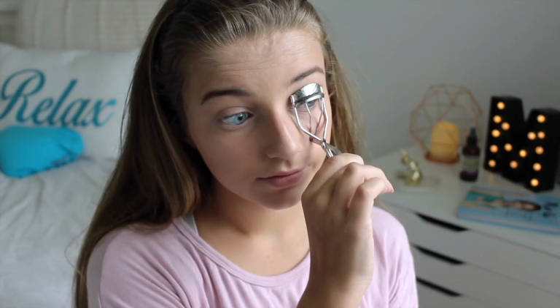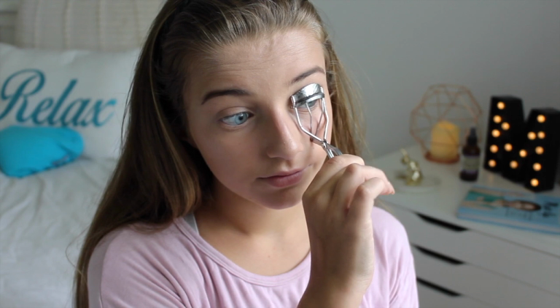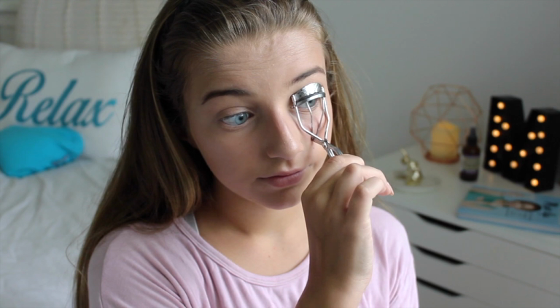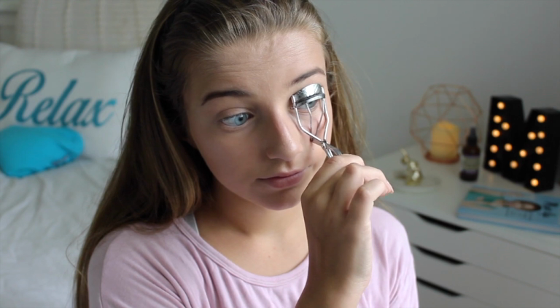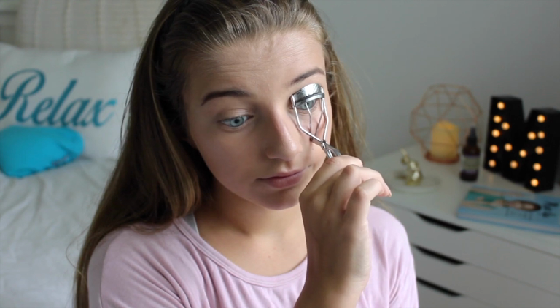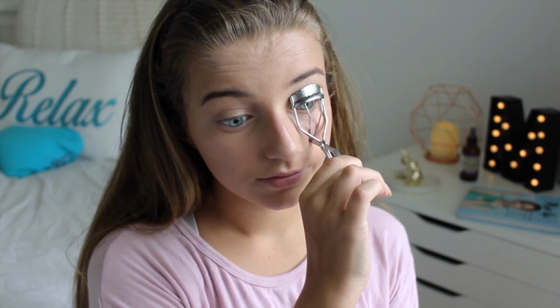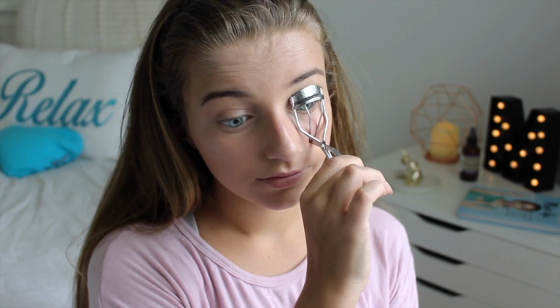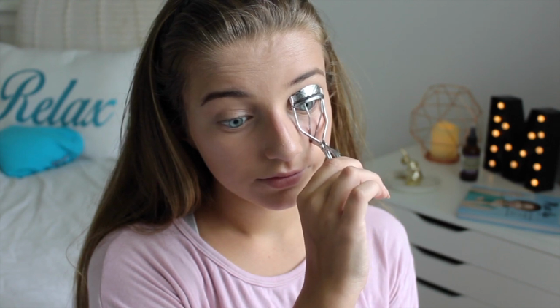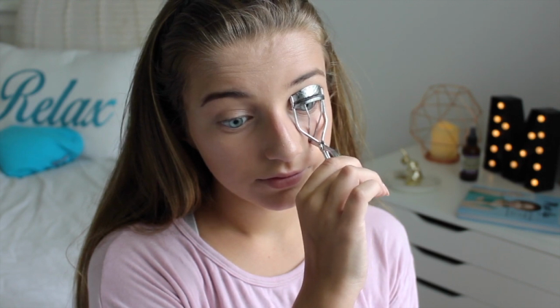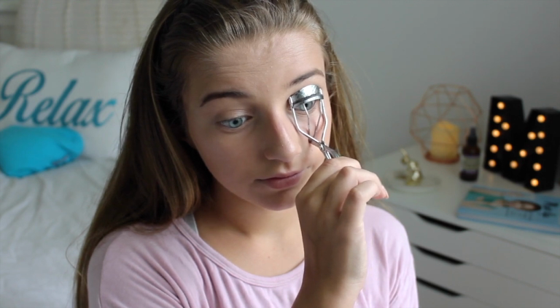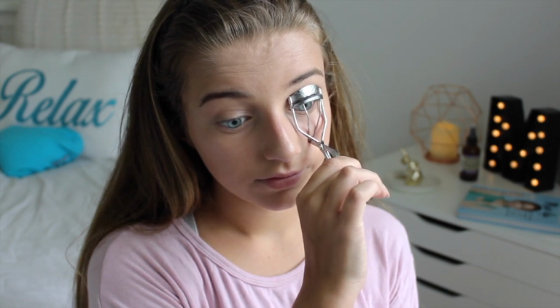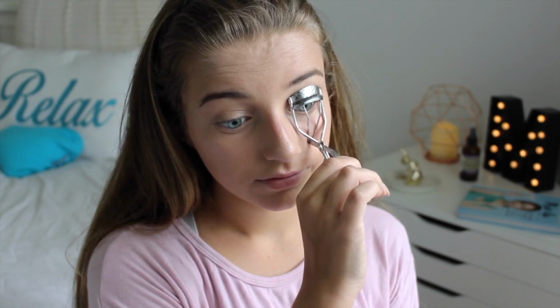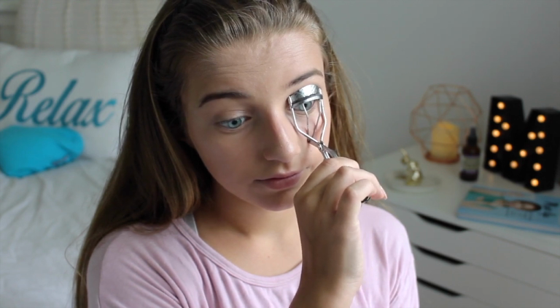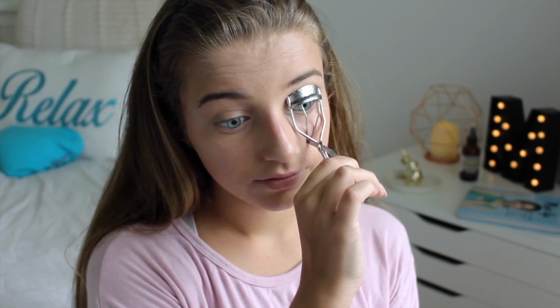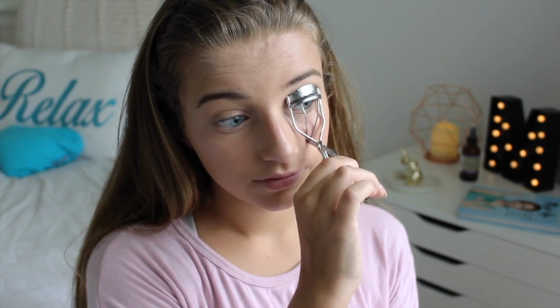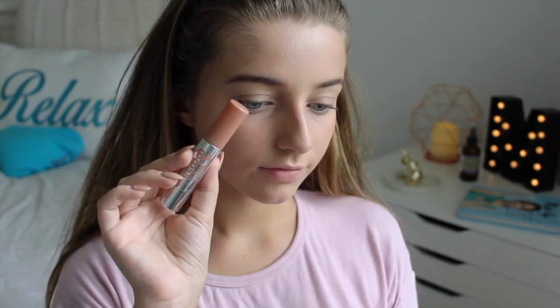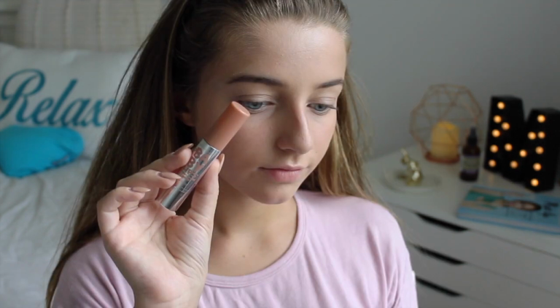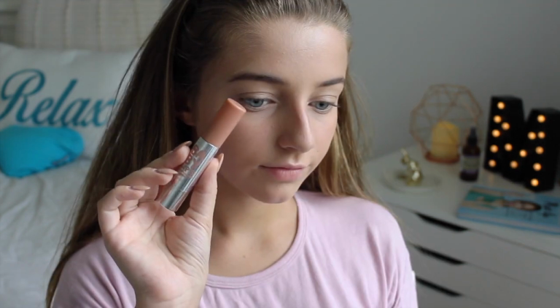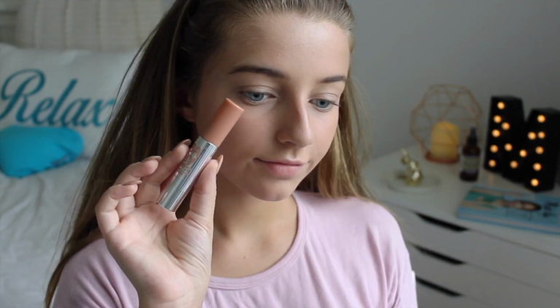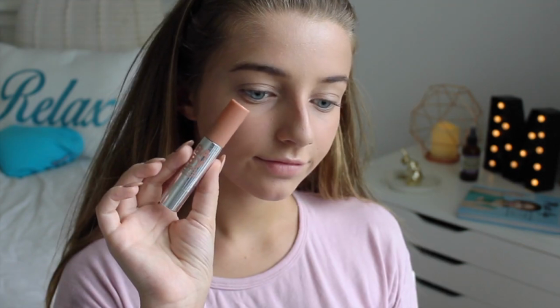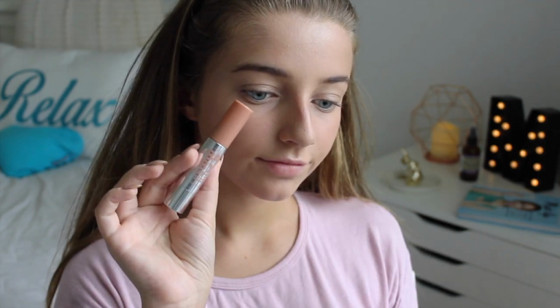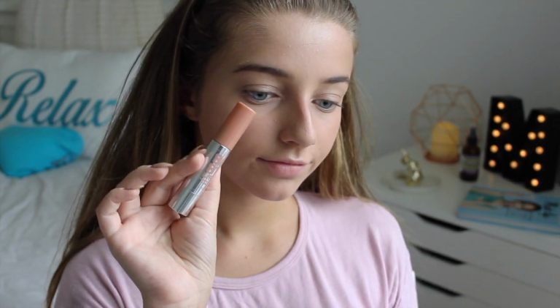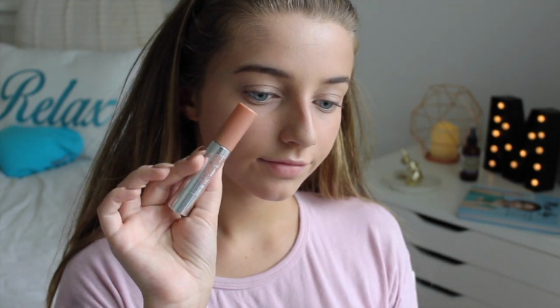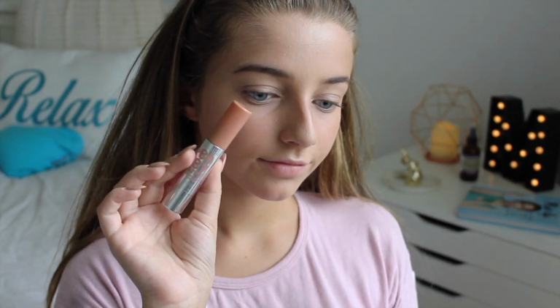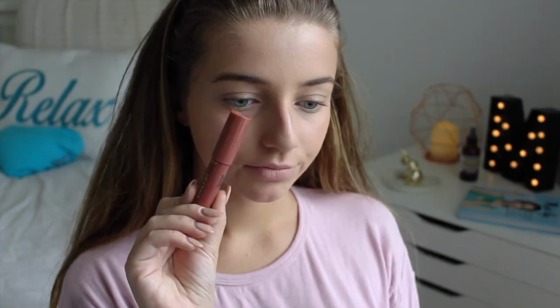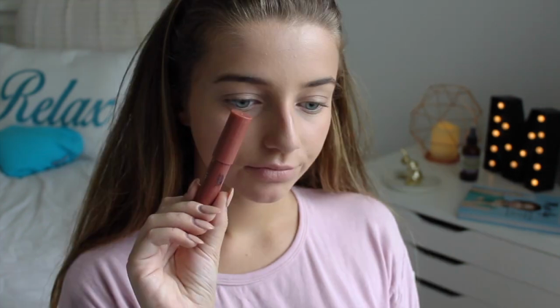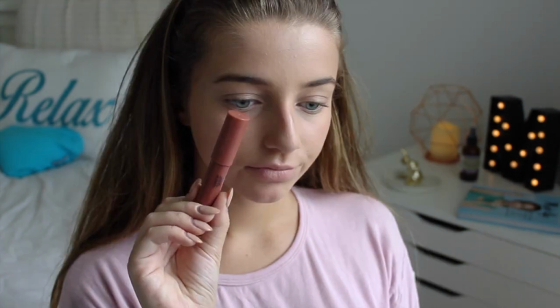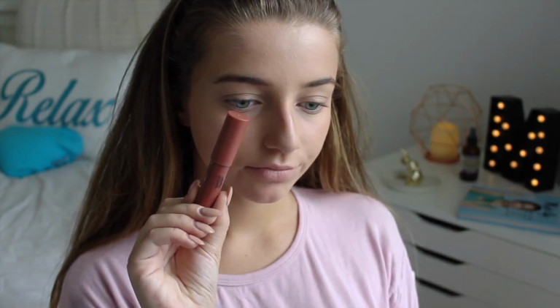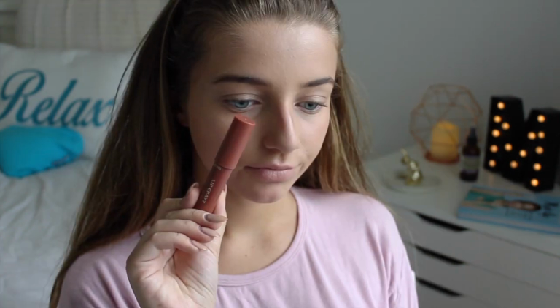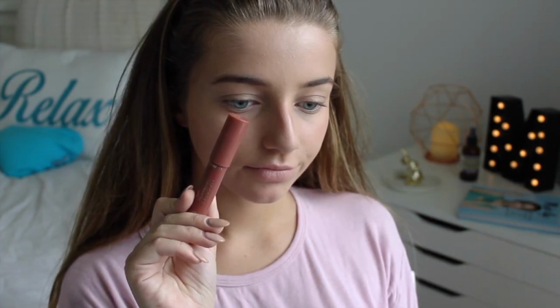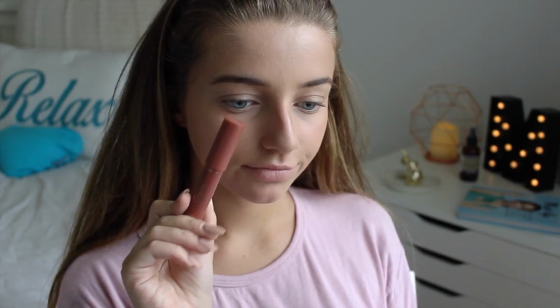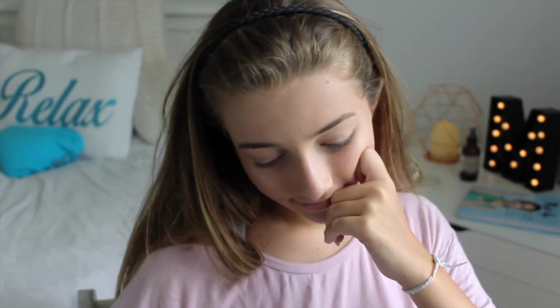After curling my eyelashes, I'm applying the new Baby Lips in Toasted Taupe and a lip crayon in Dreamy — it's like a deep mauve.